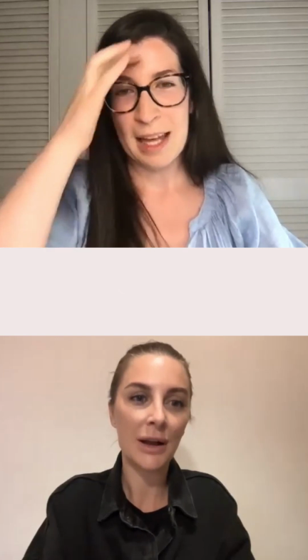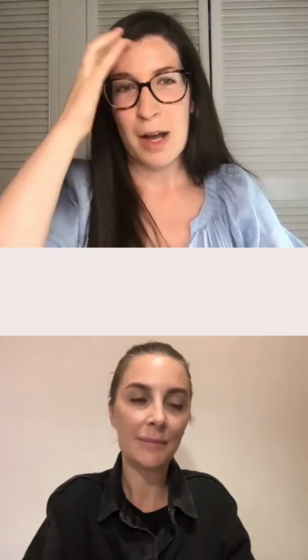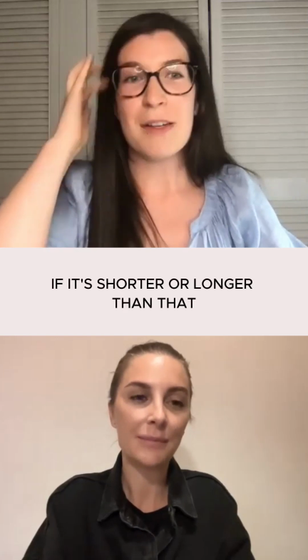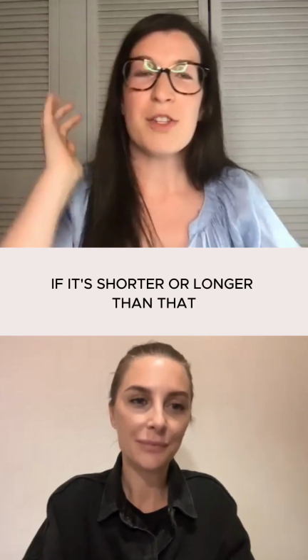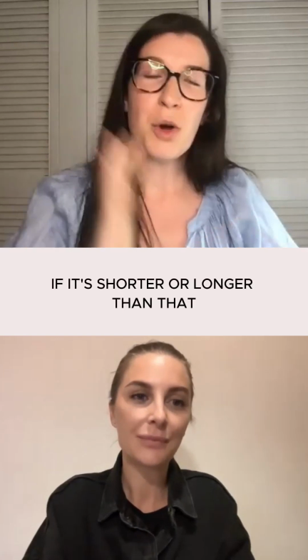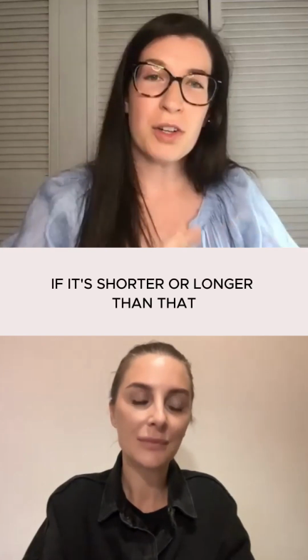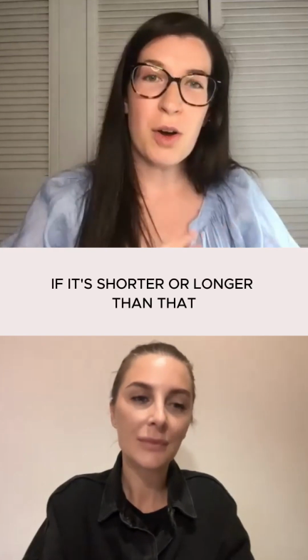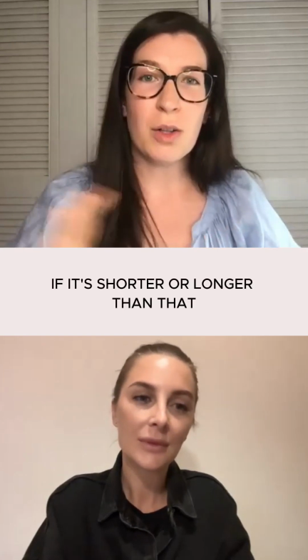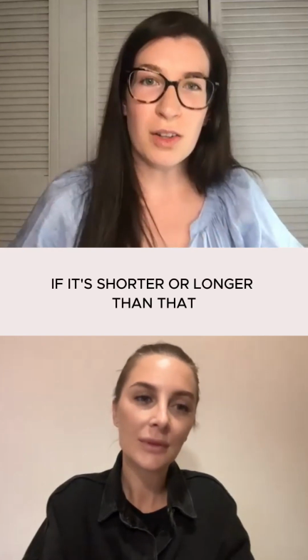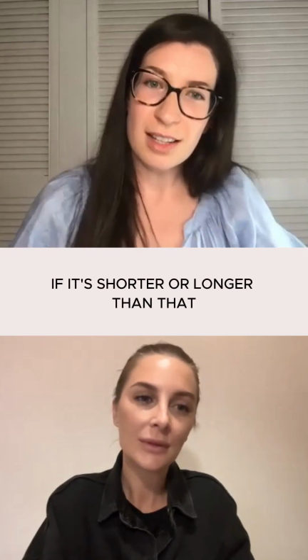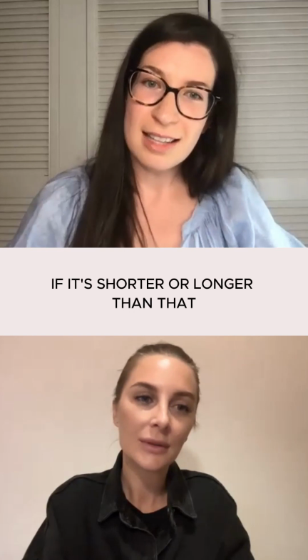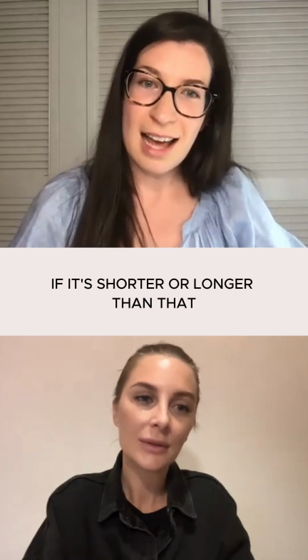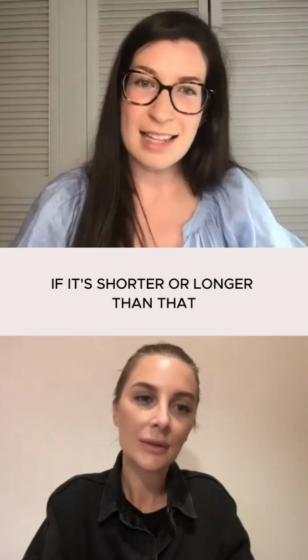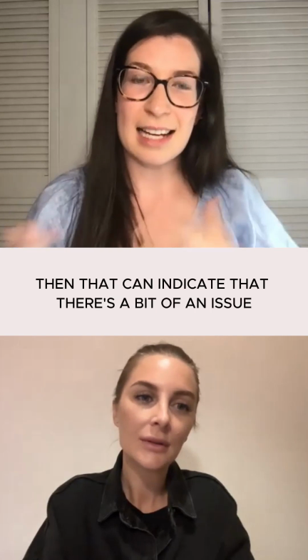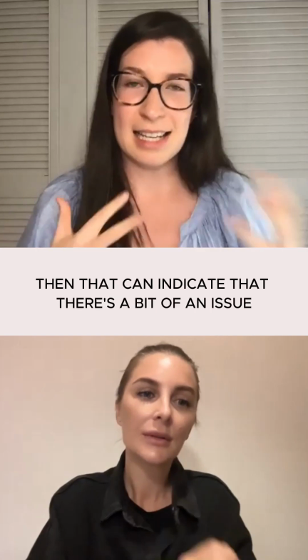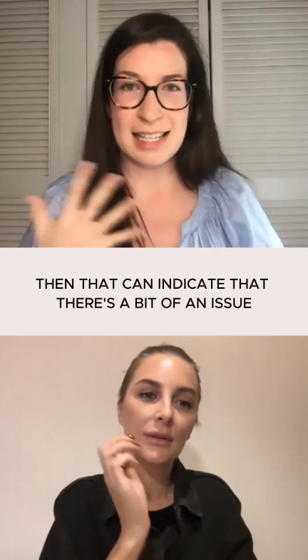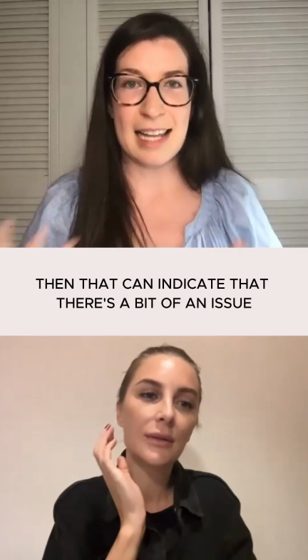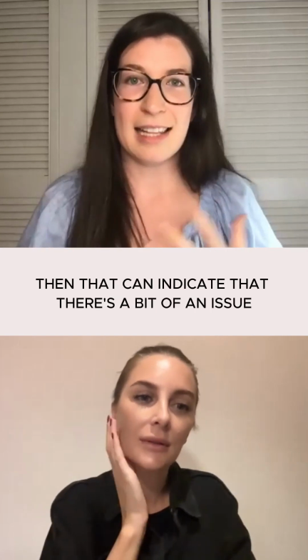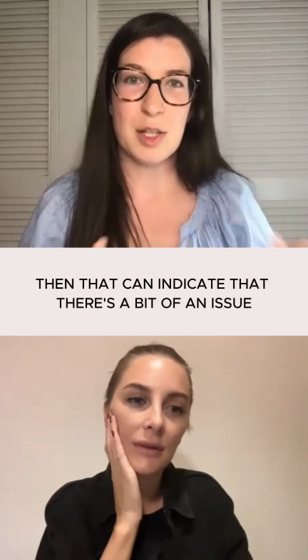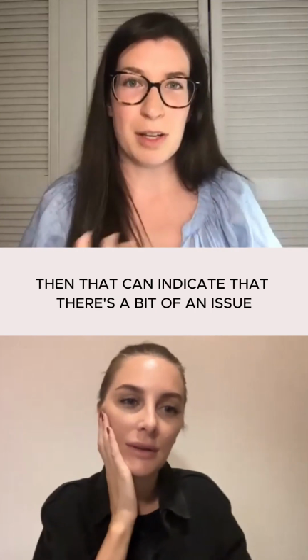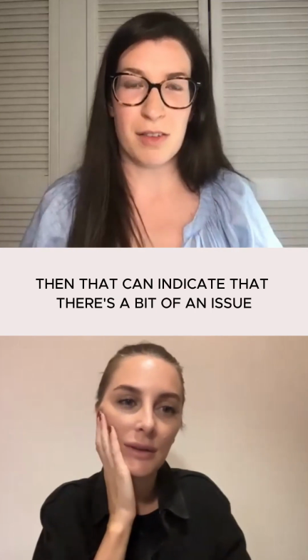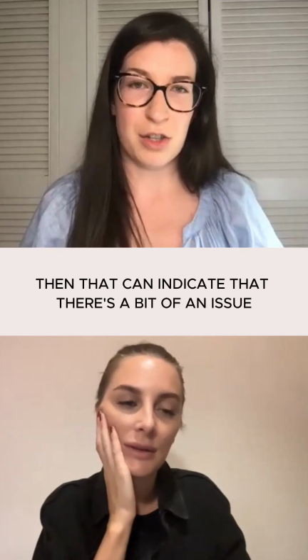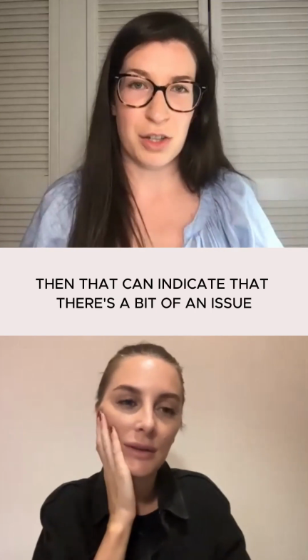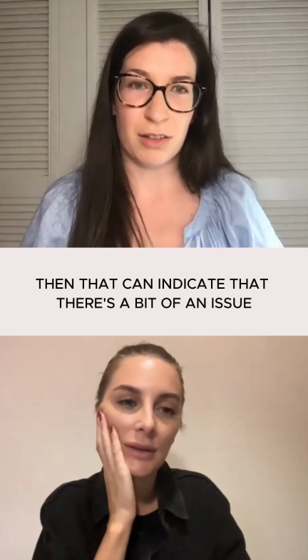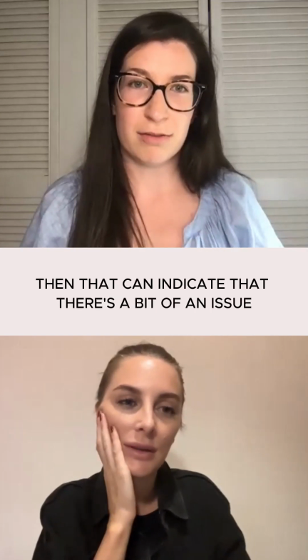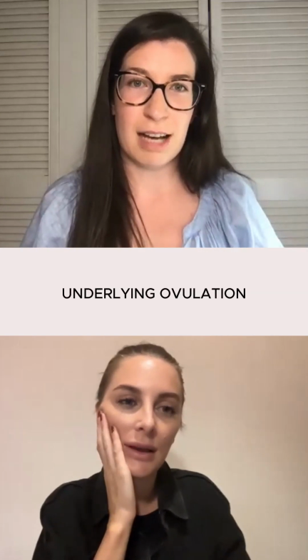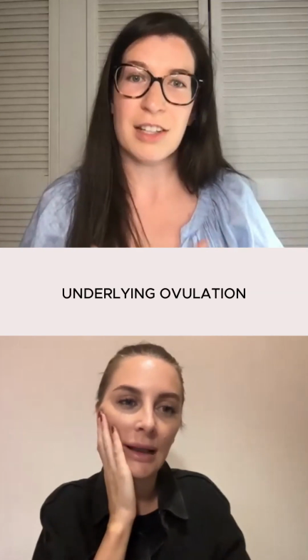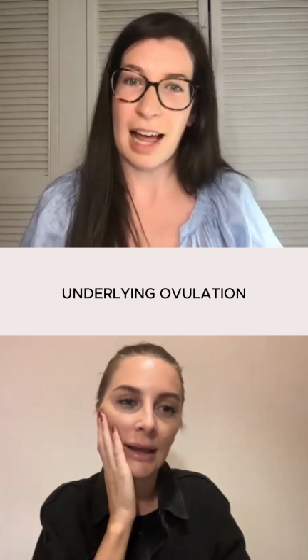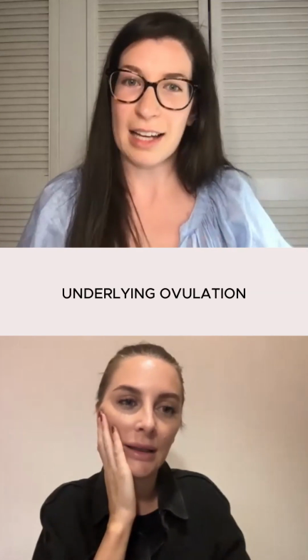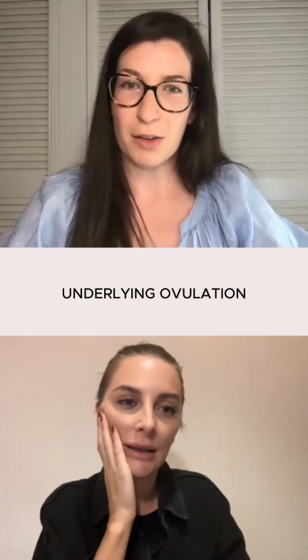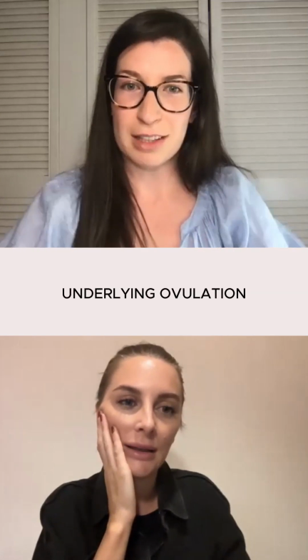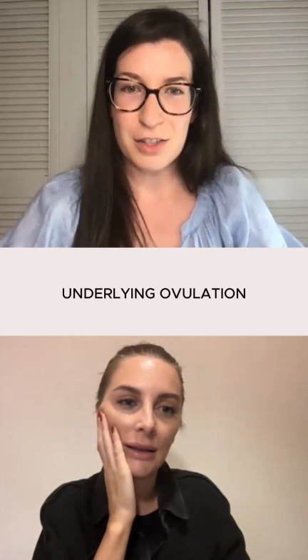If it's shorter or longer than that, then that can indicate that there's a bit of an underlying issue with ovulation.